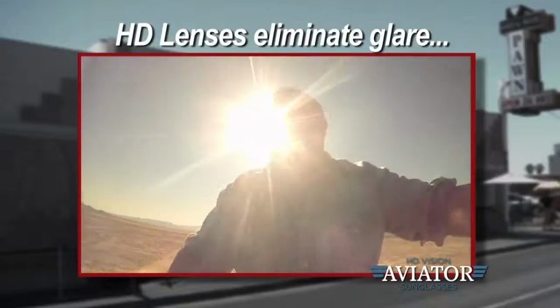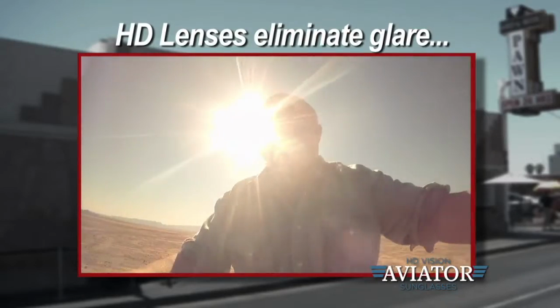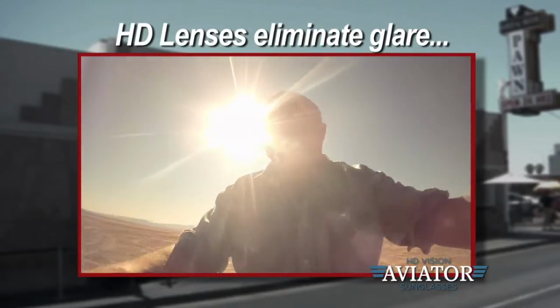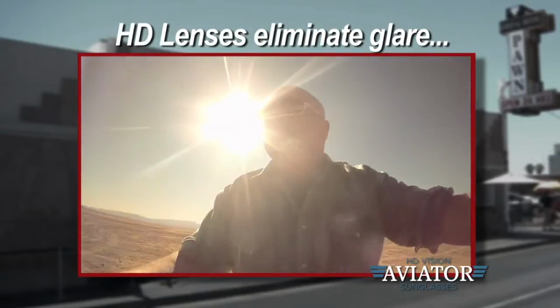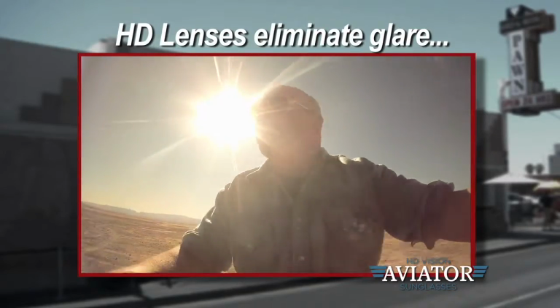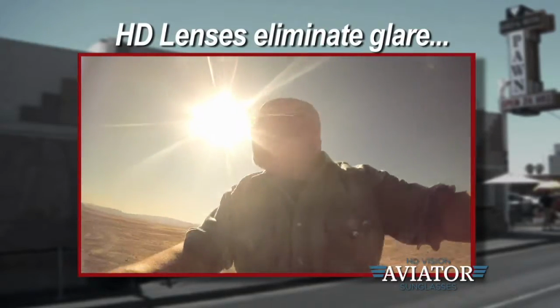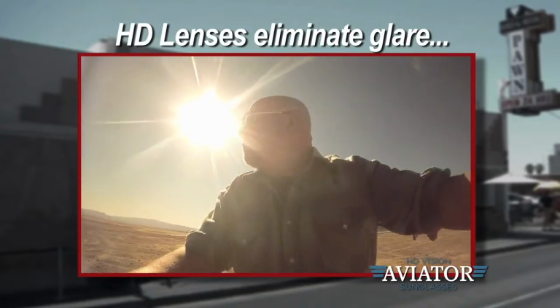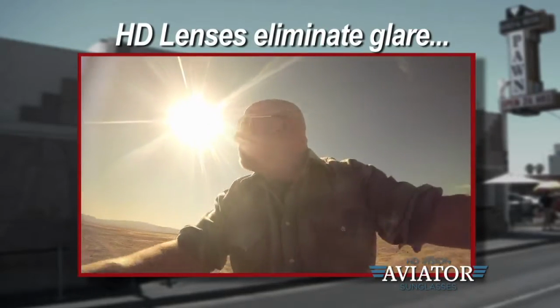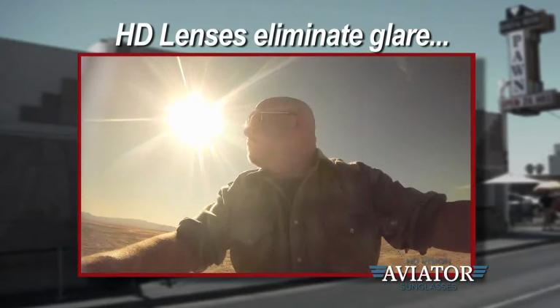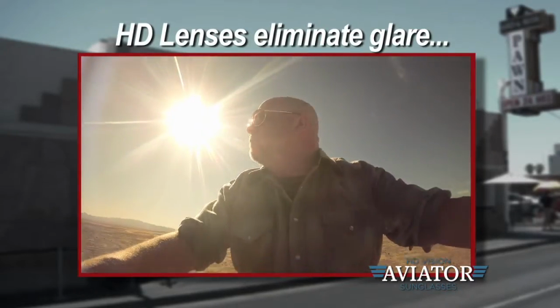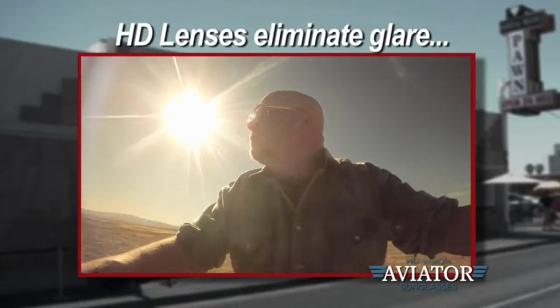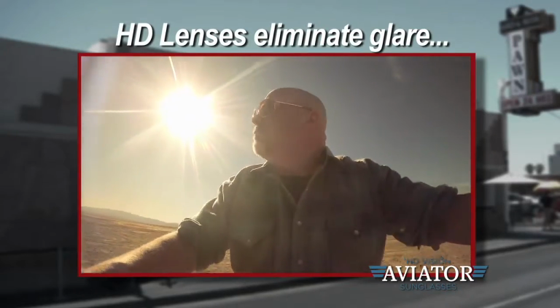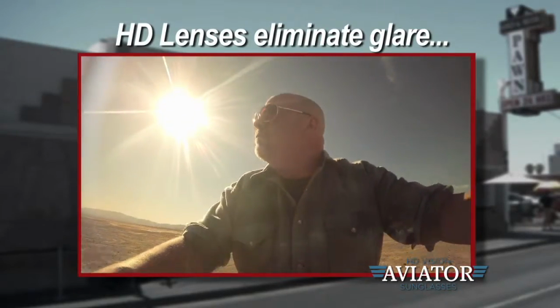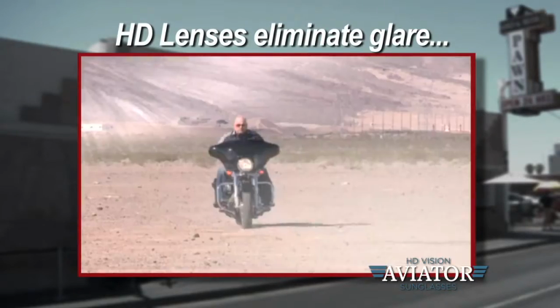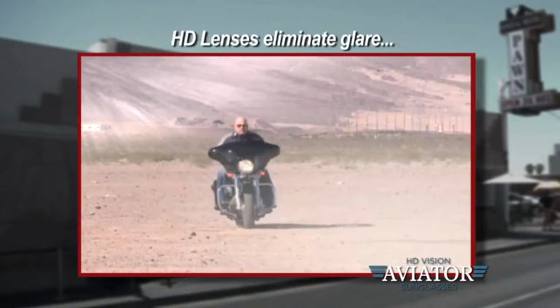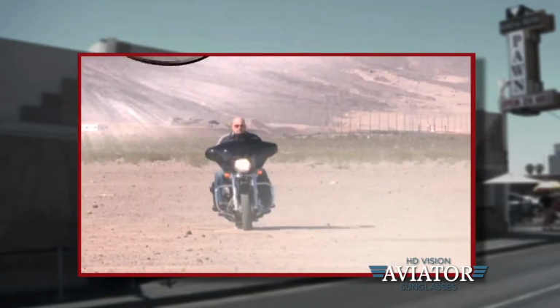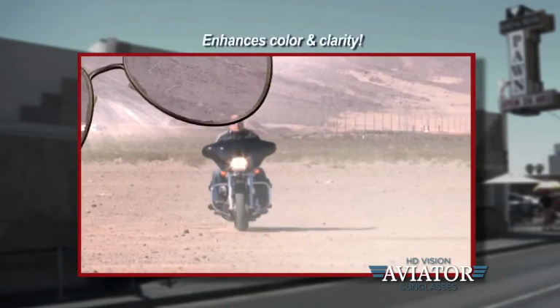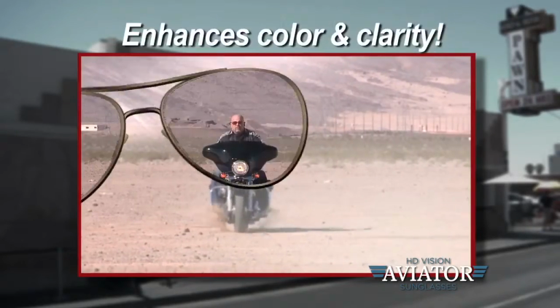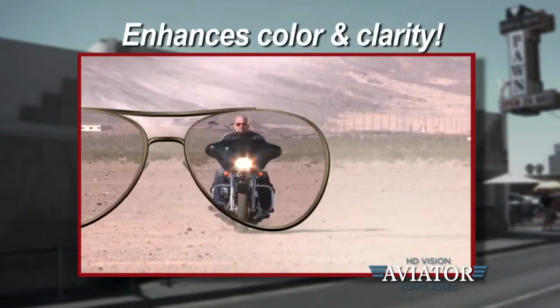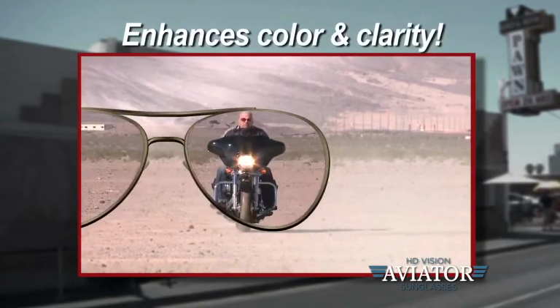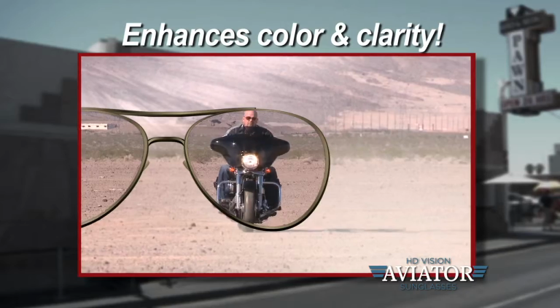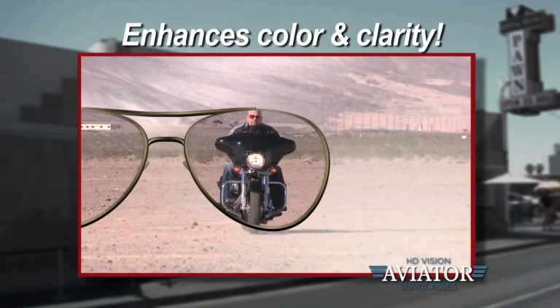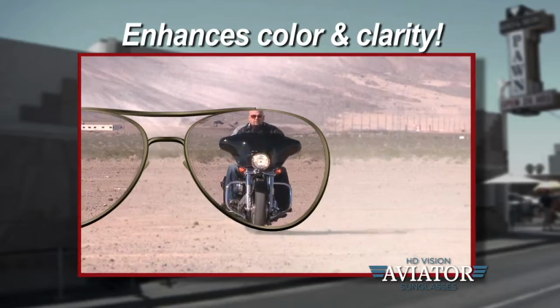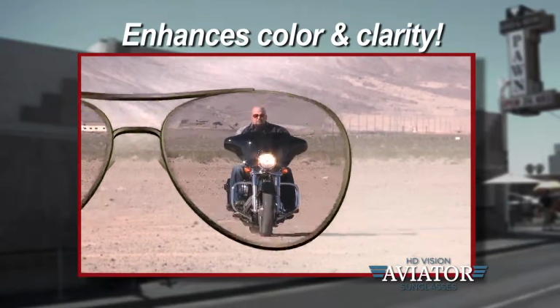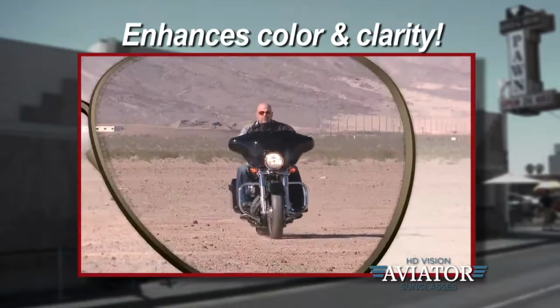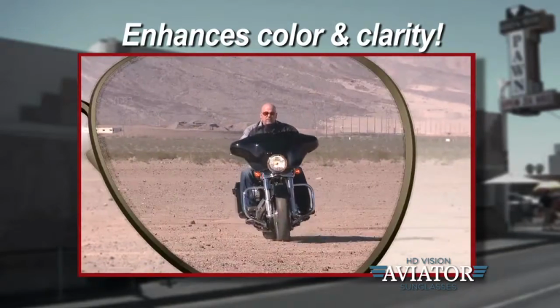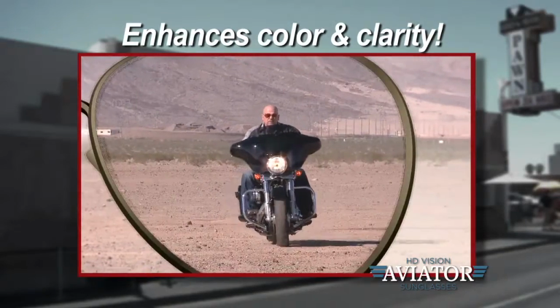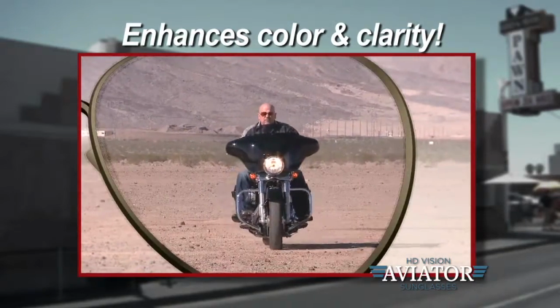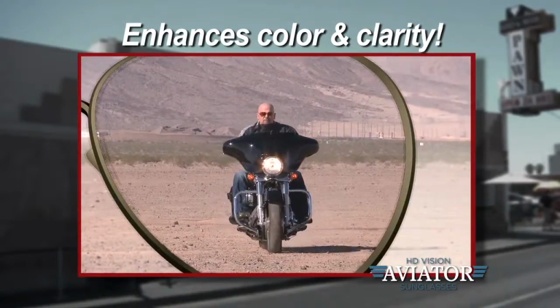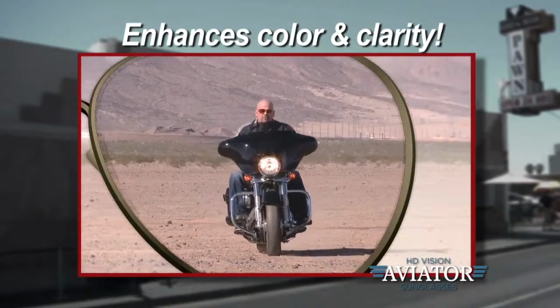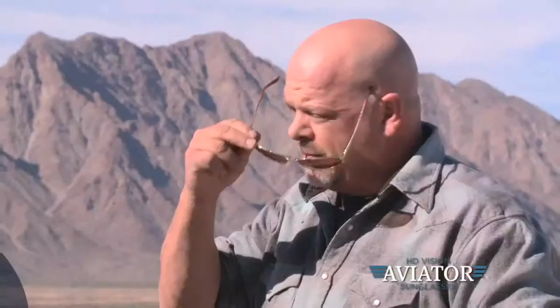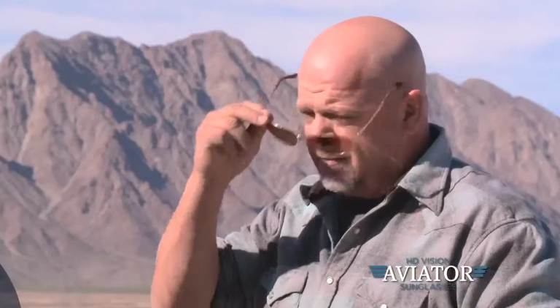I'll tell you folks, if they can handle the blinding glare of the Vegas sun, you know they work great. And man, do they look cool.